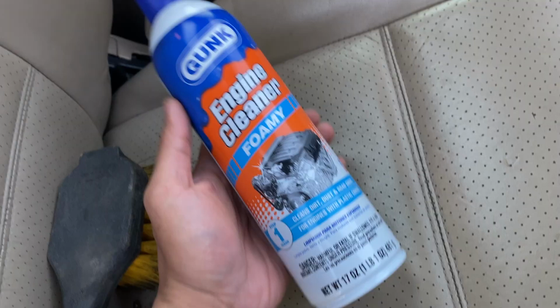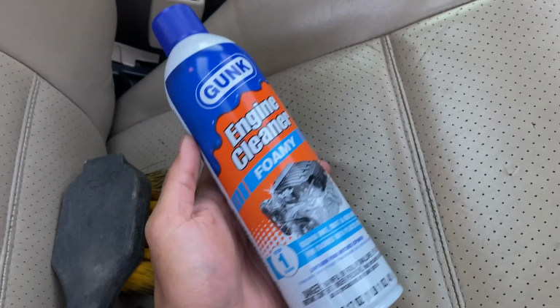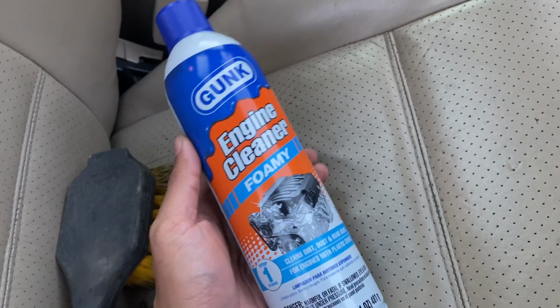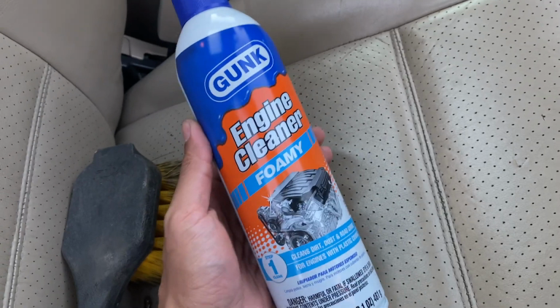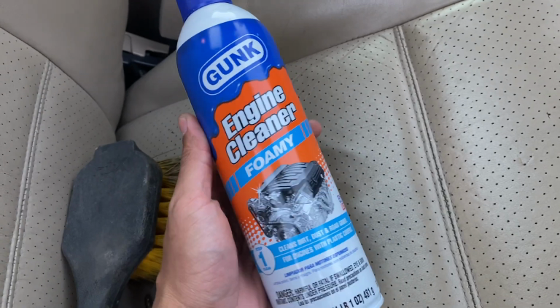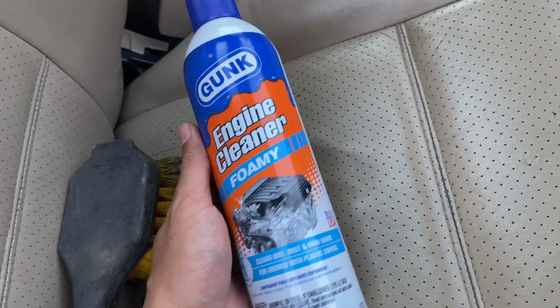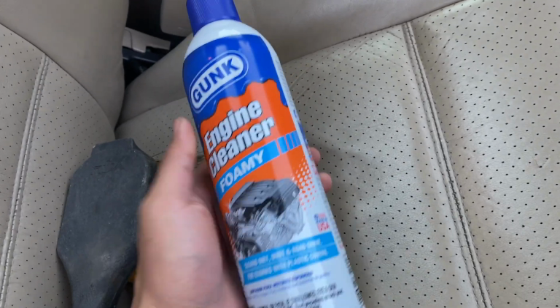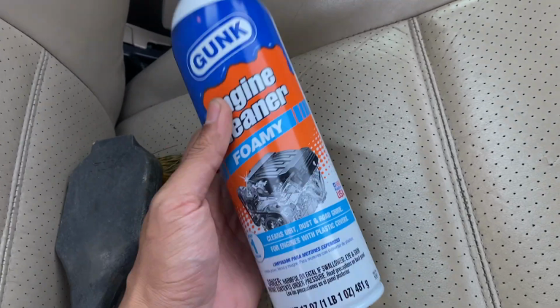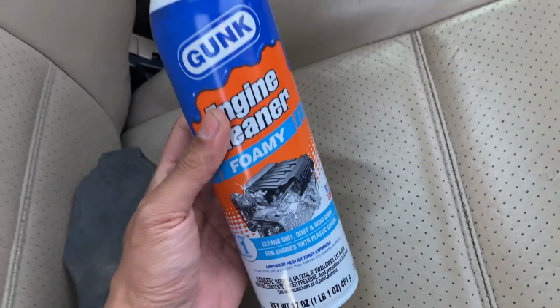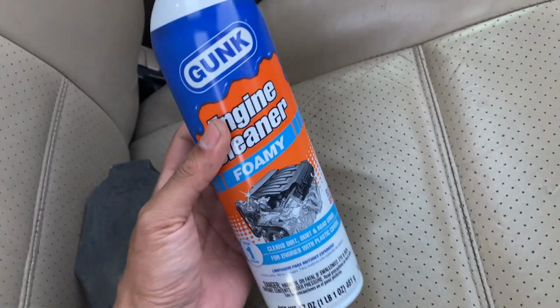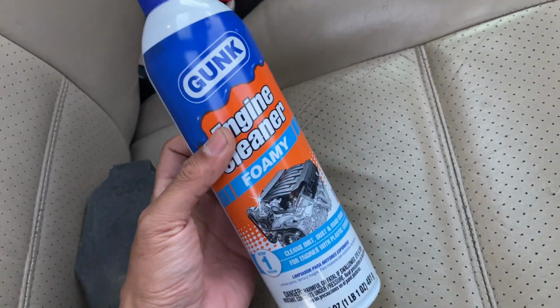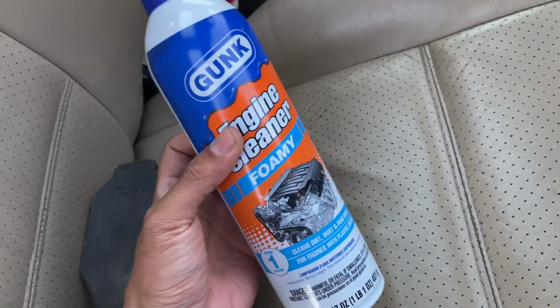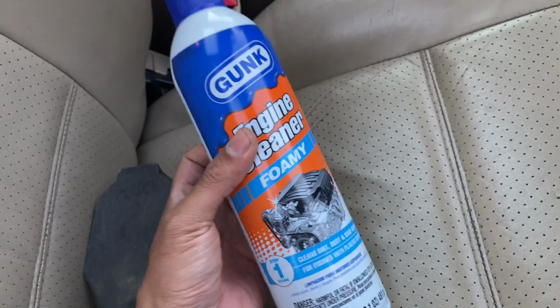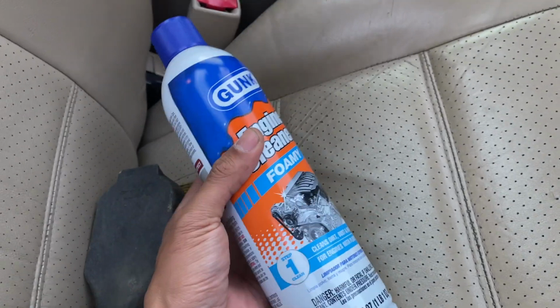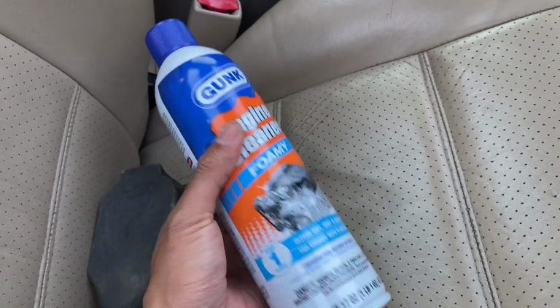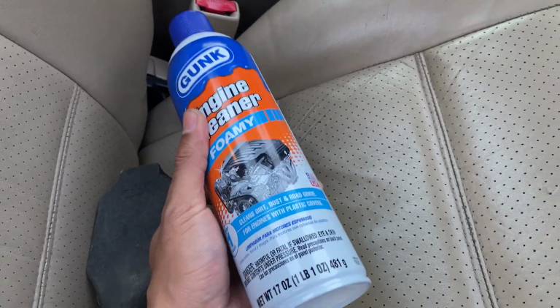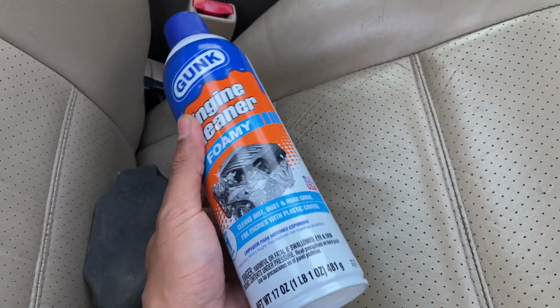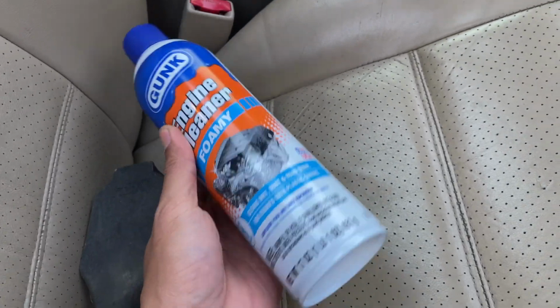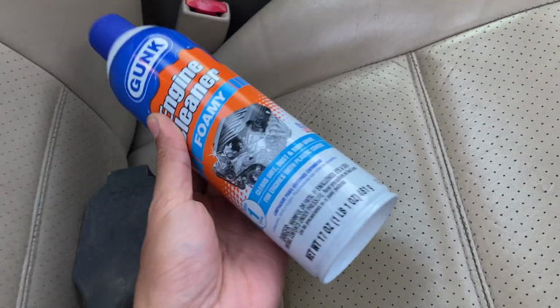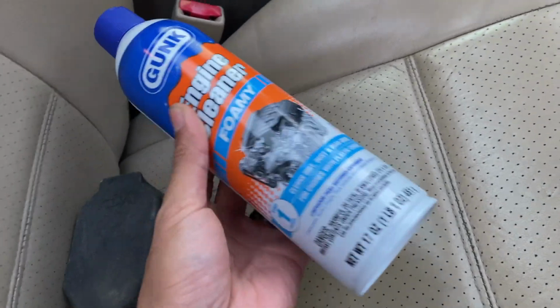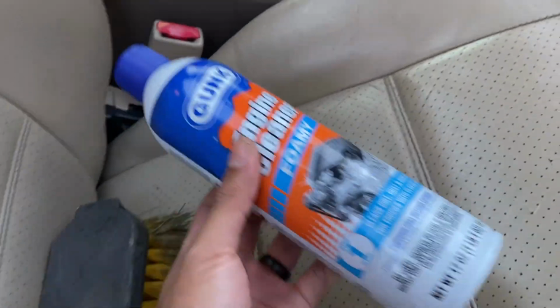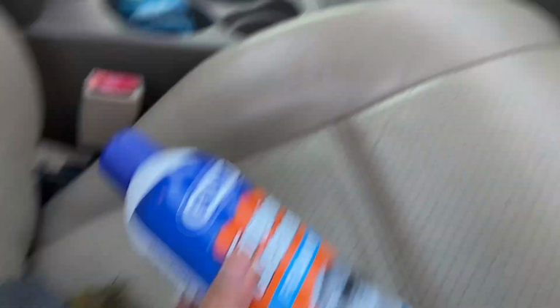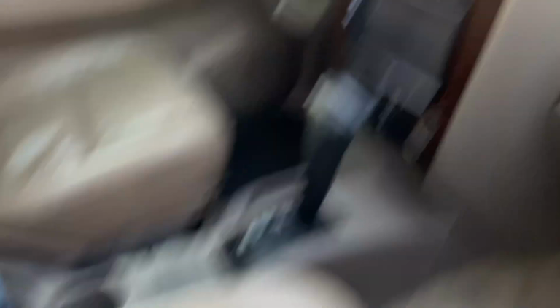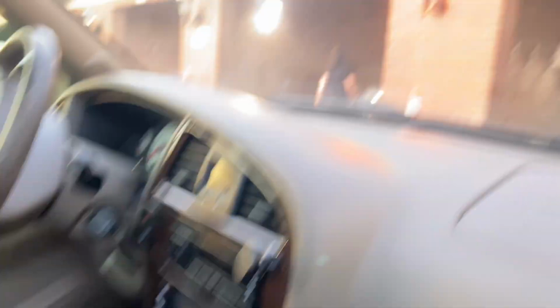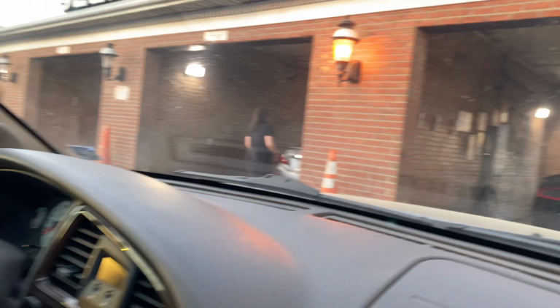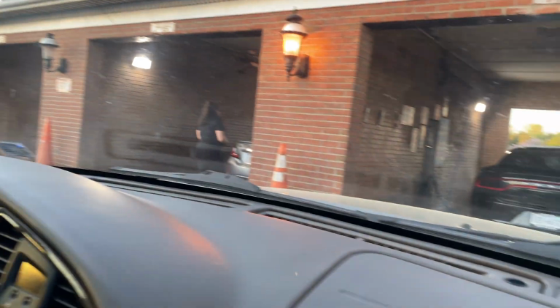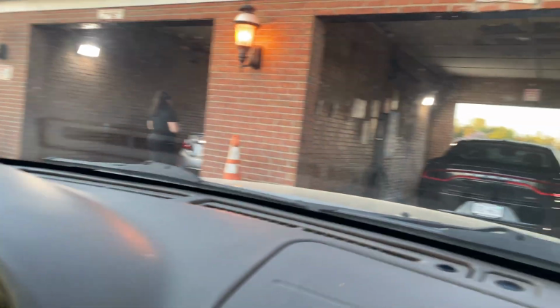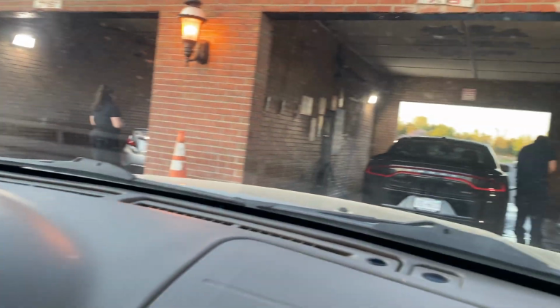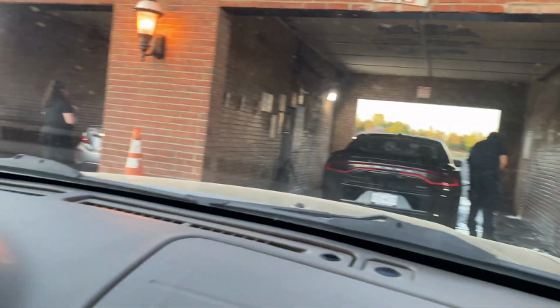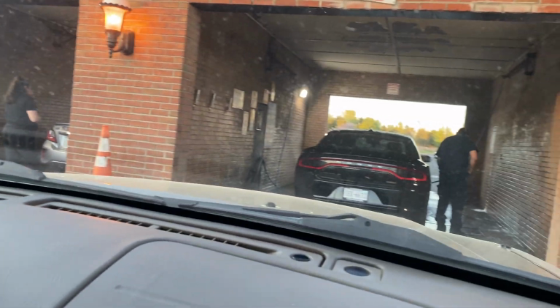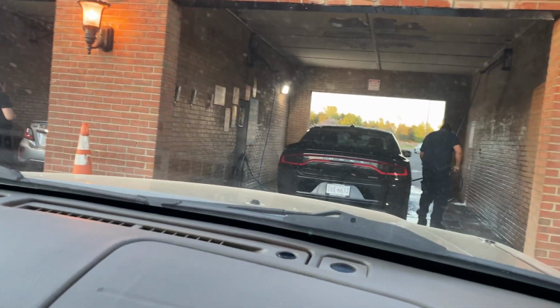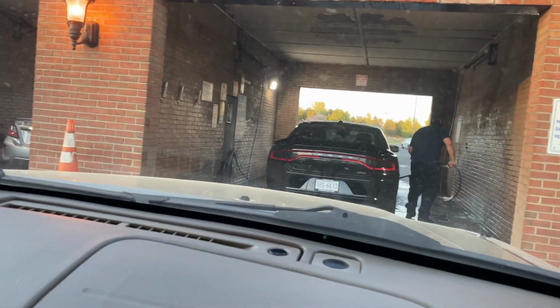I'm just going to spray the whole bike with this degreaser and let it soak for a few minutes while we wait in line for these folks to finish.